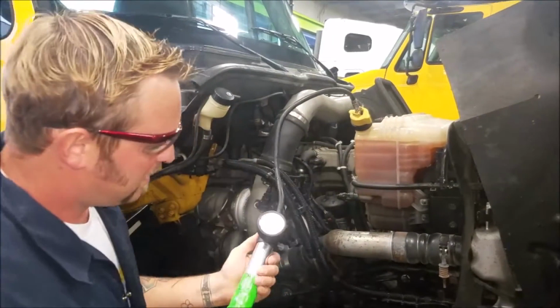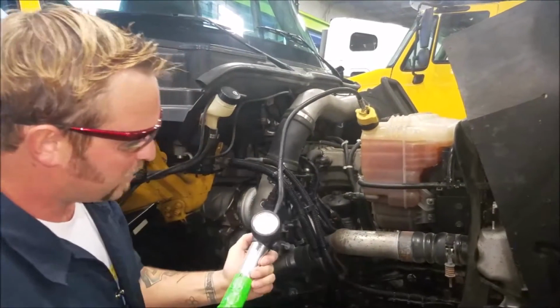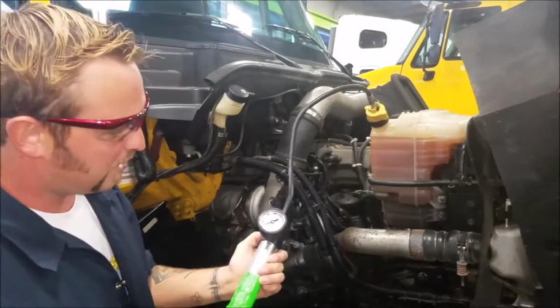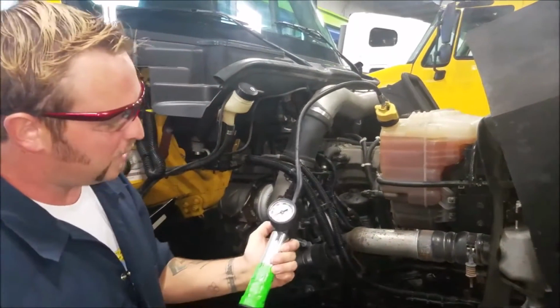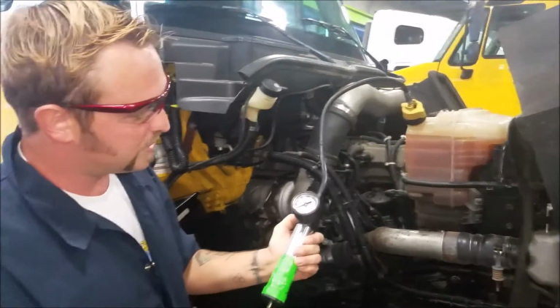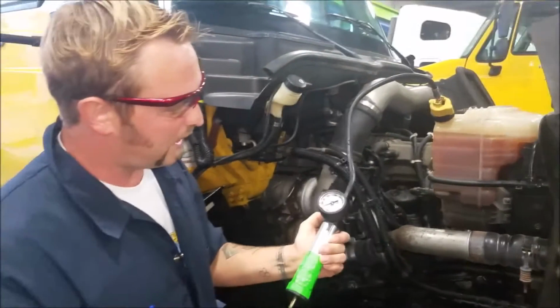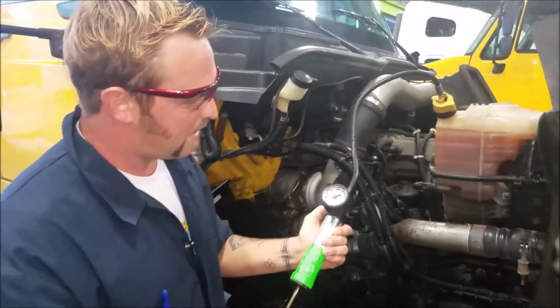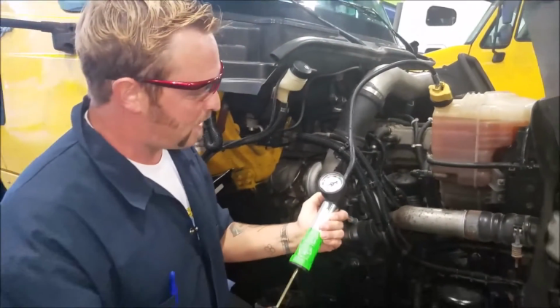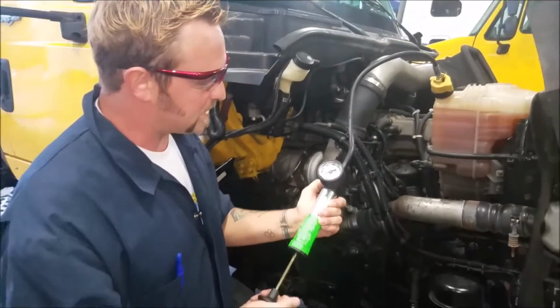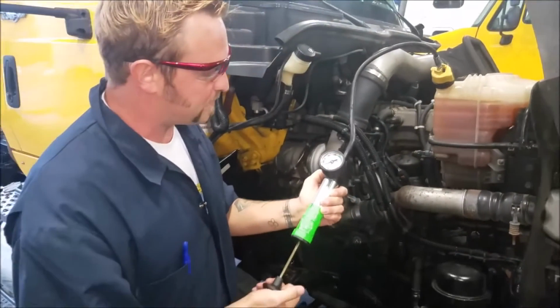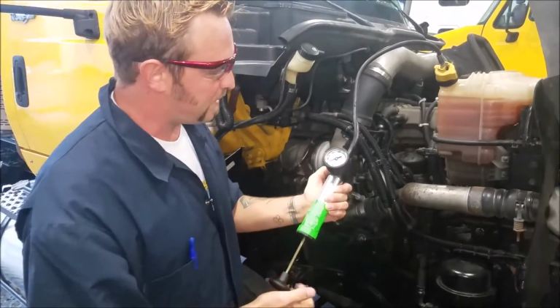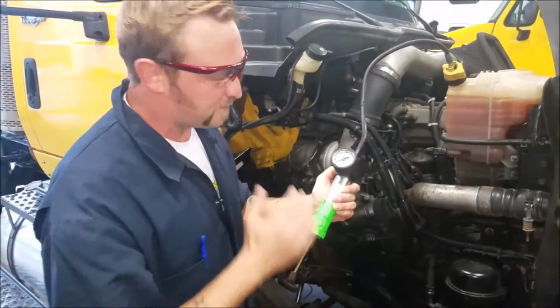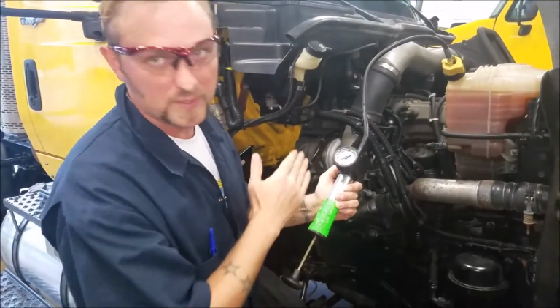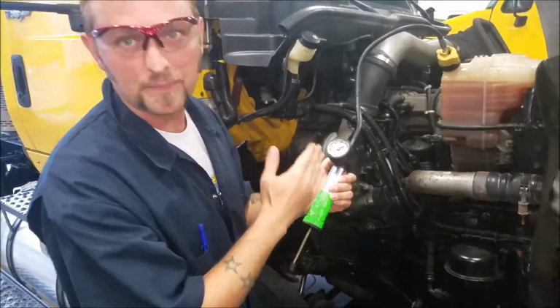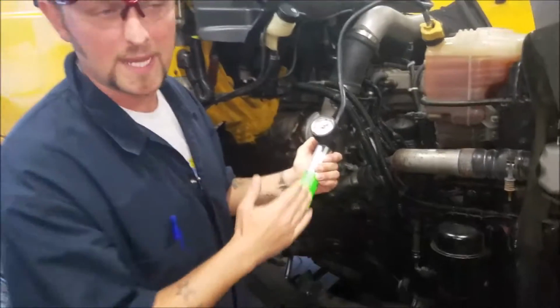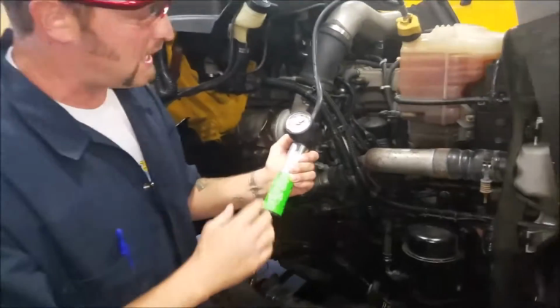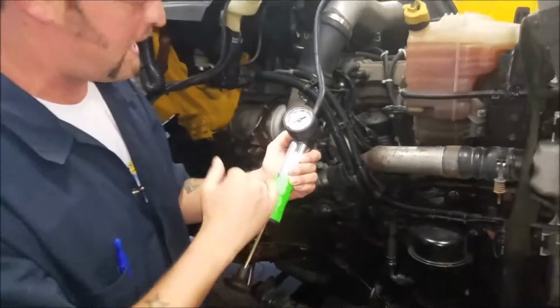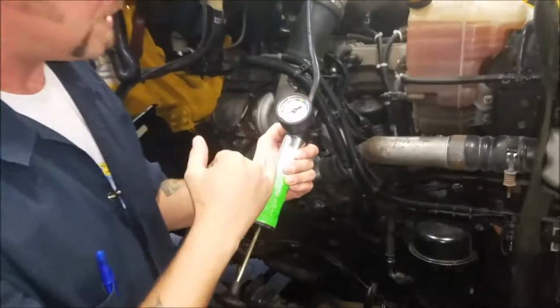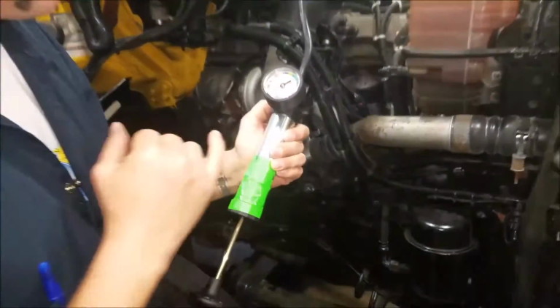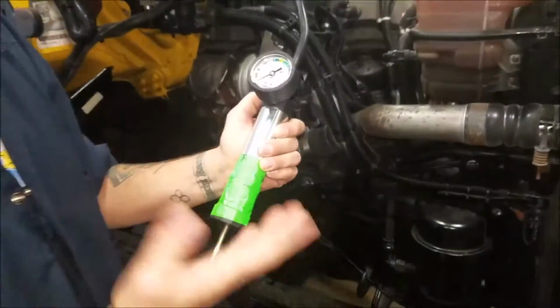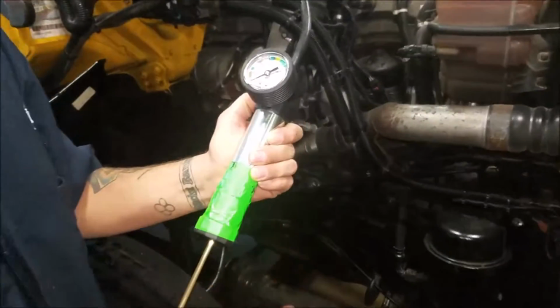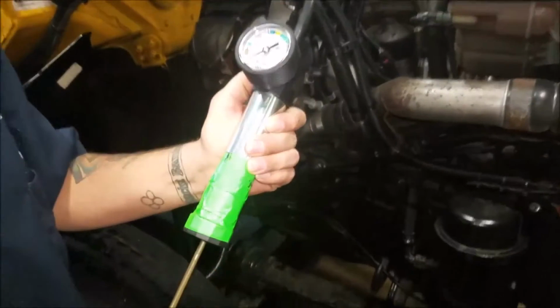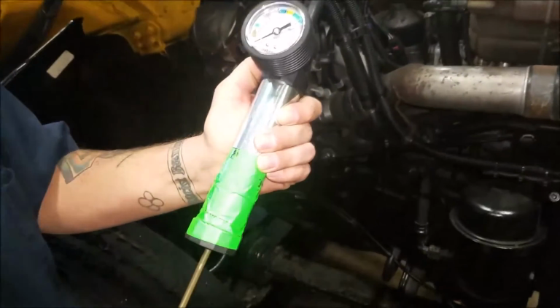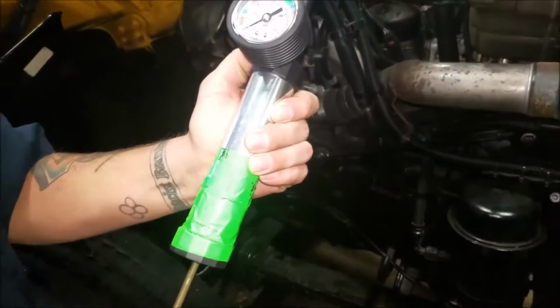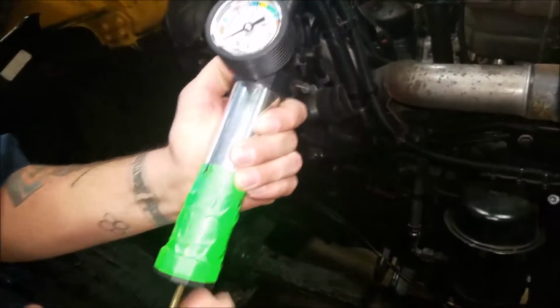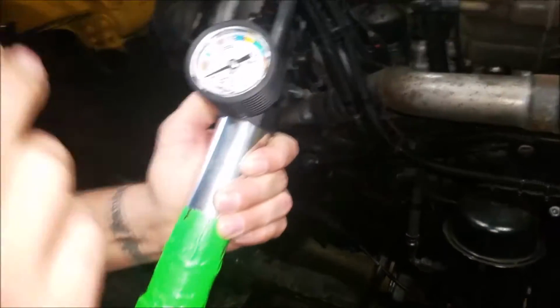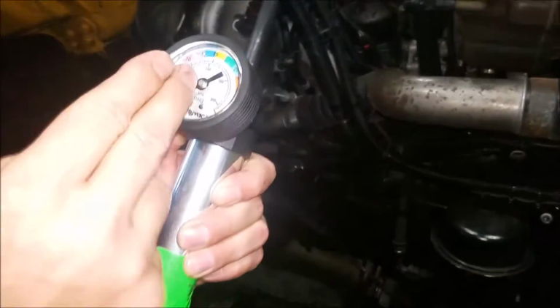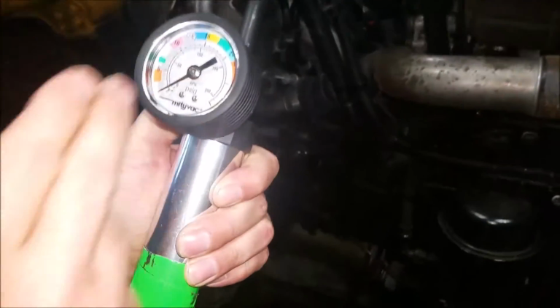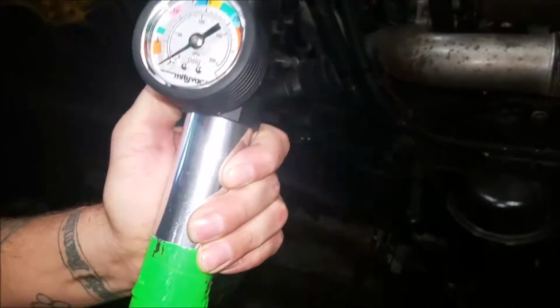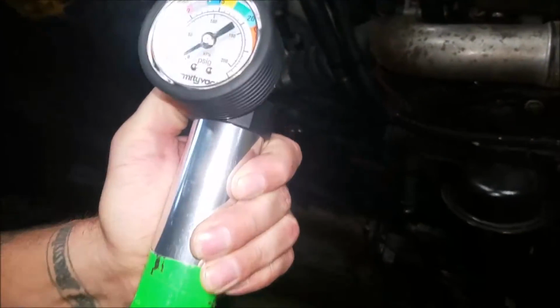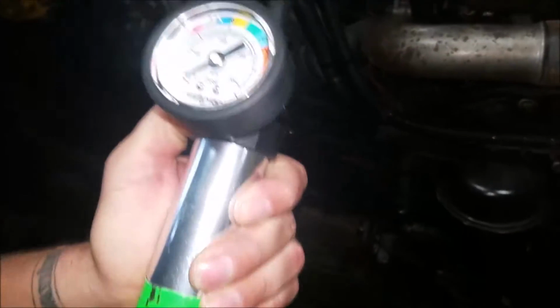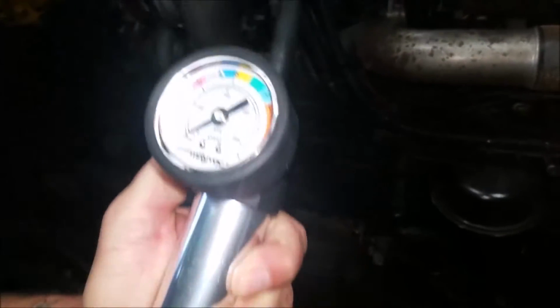Then you take your pump with your hose and attach it with the little nipple here like that. What you're going to do is hand pump this up to — not about, but exactly — 15 psi.